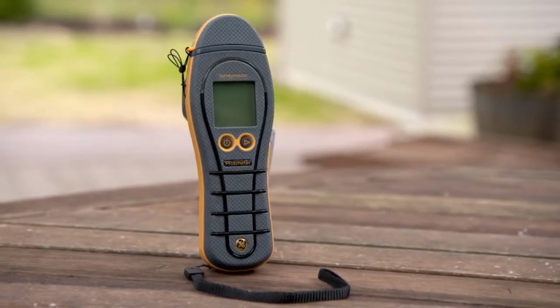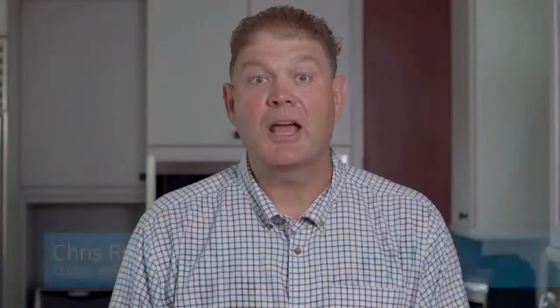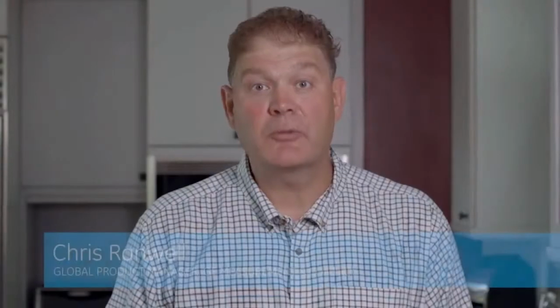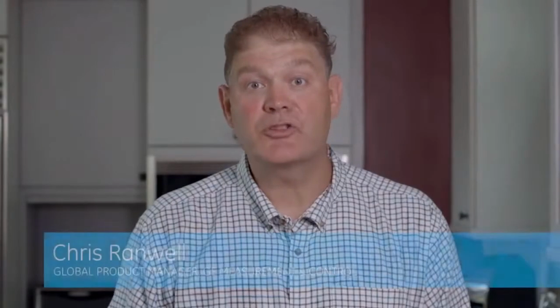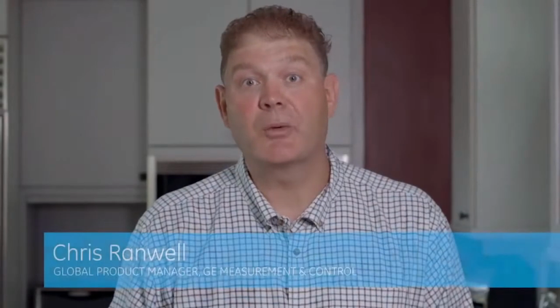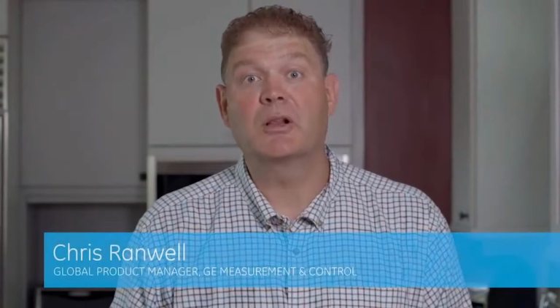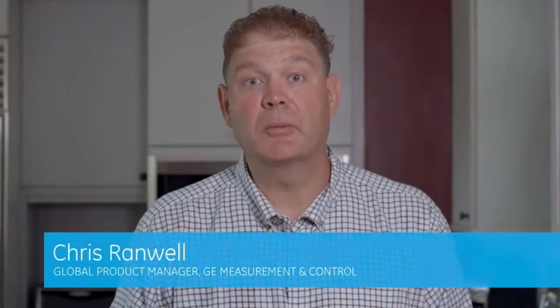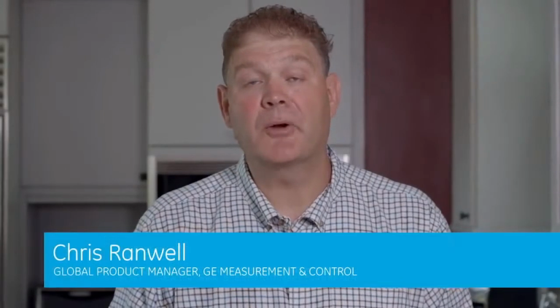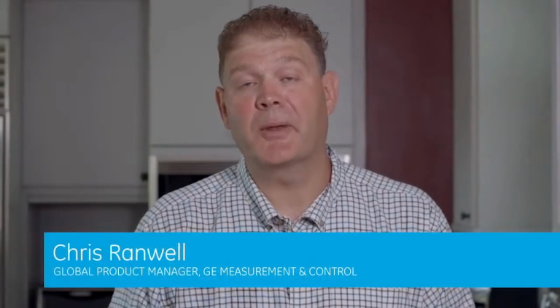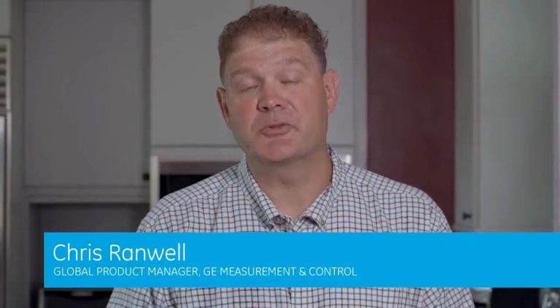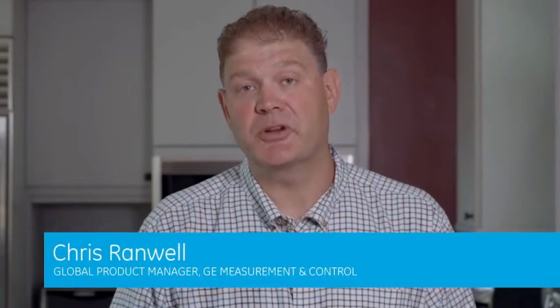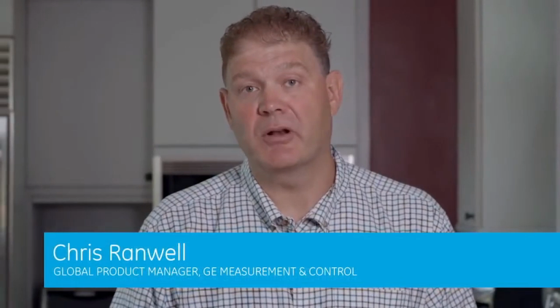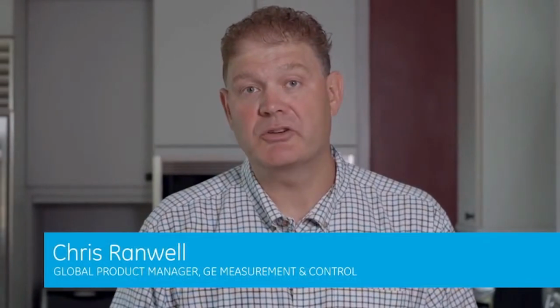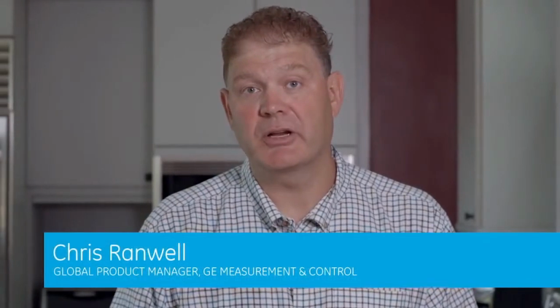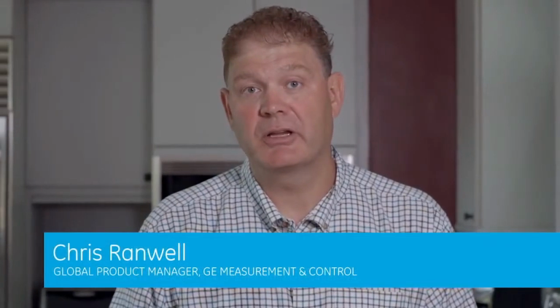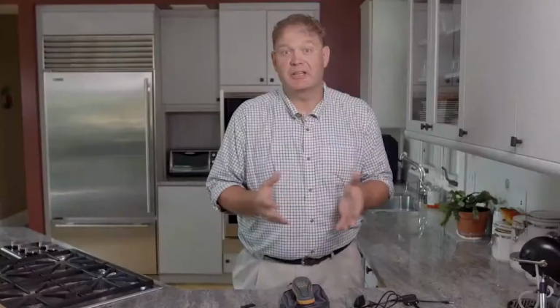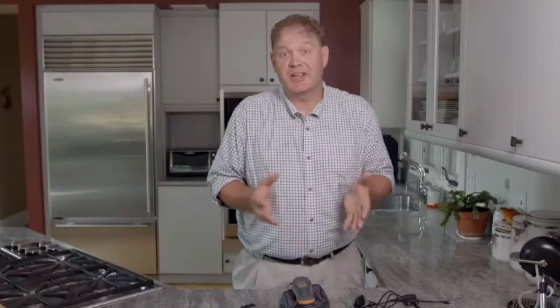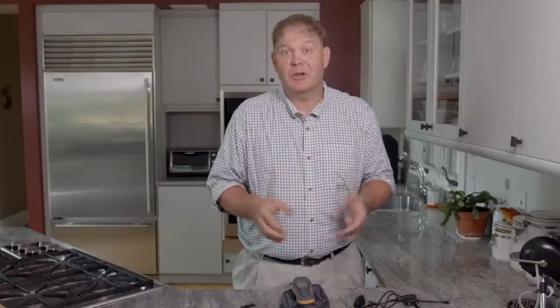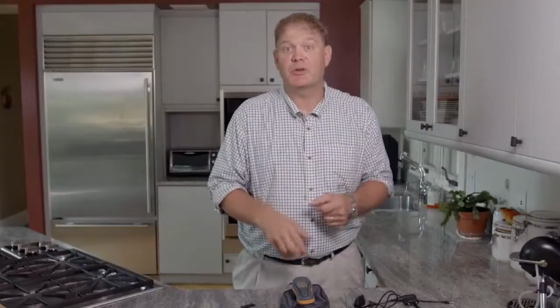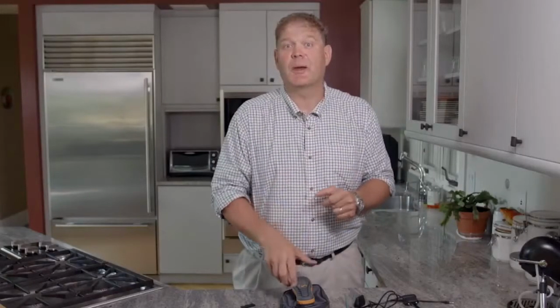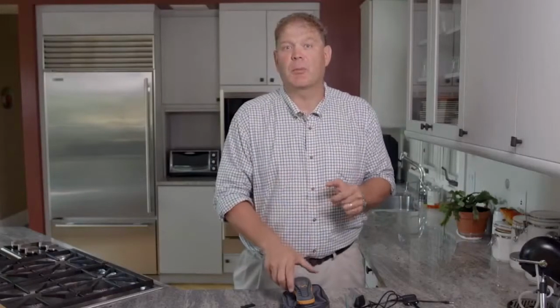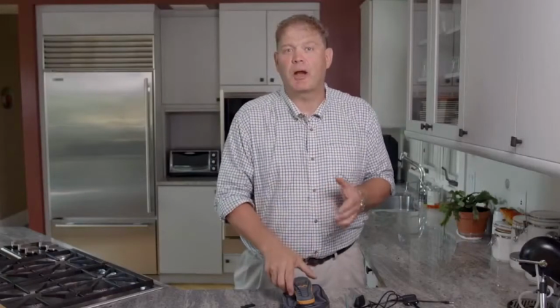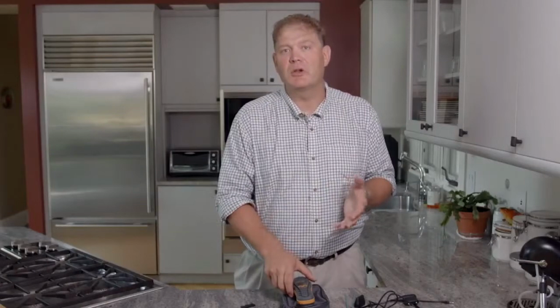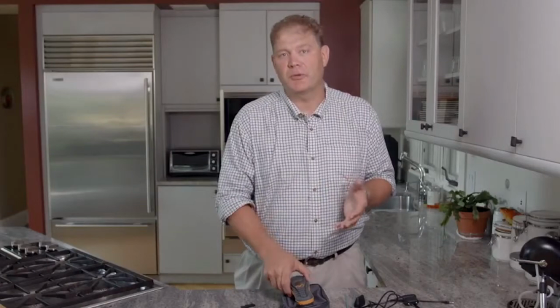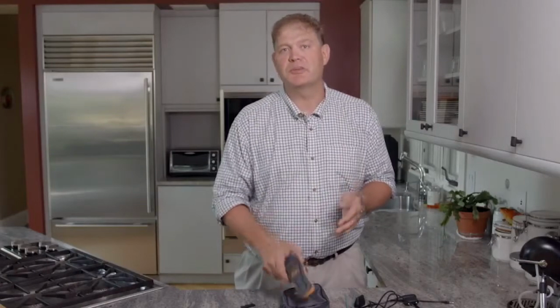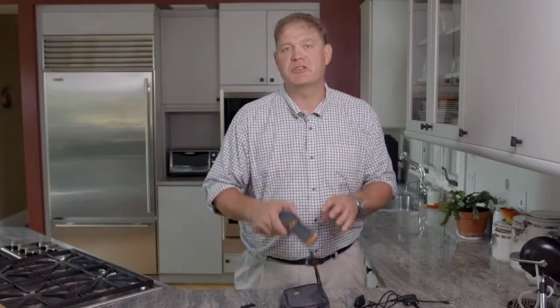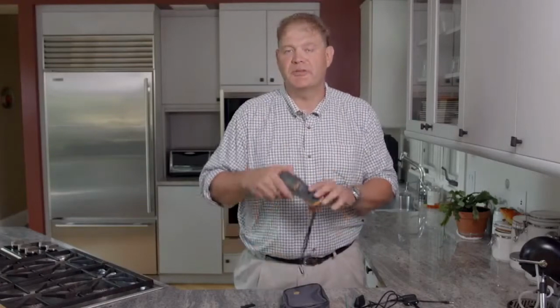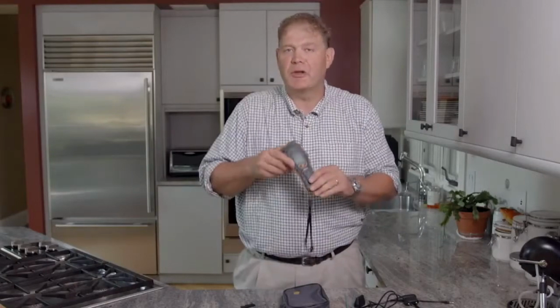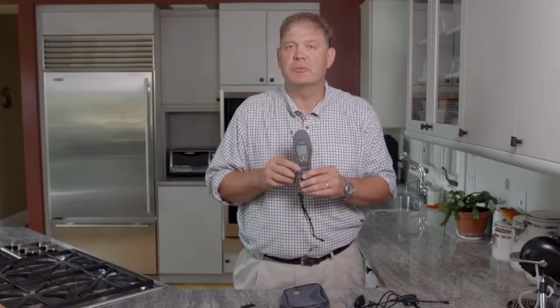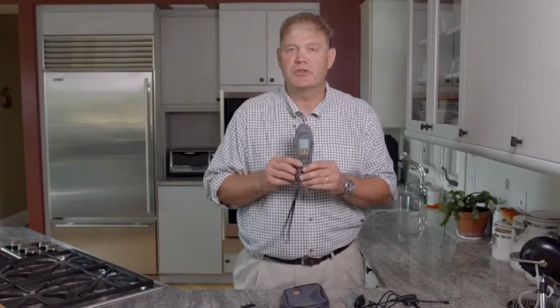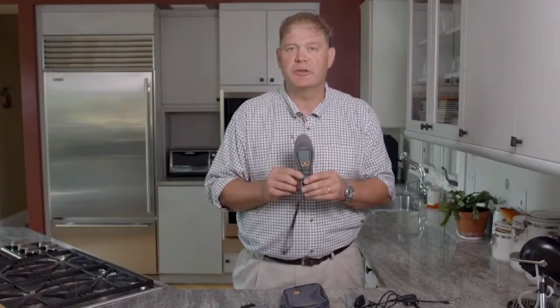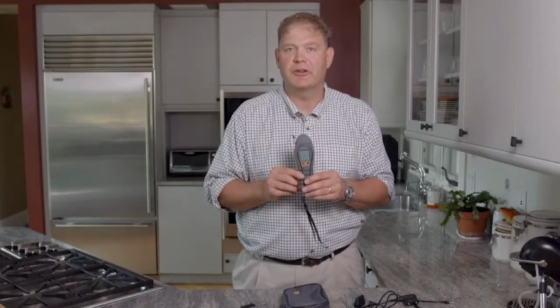Hi, I'm Chris Ranwell, Global Product Manager with General Electric, and today we're going to talk about the brand new Protometer Survey Master Moisture Meter.